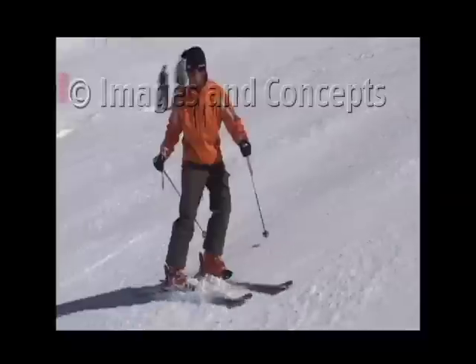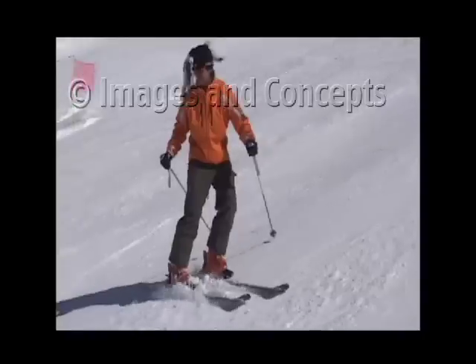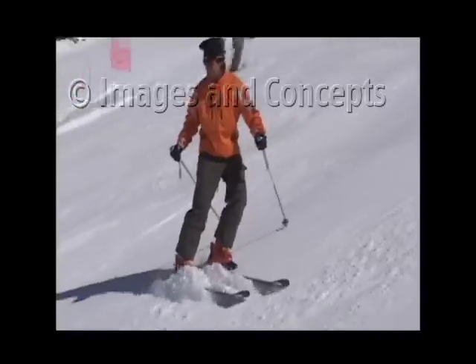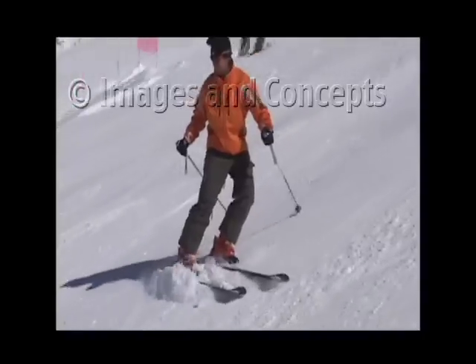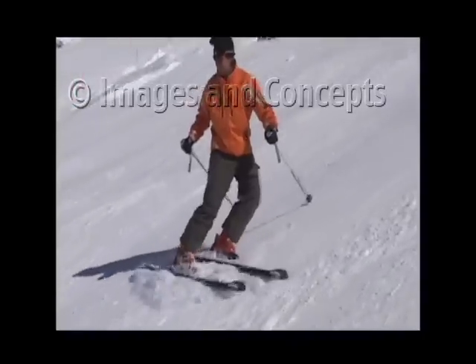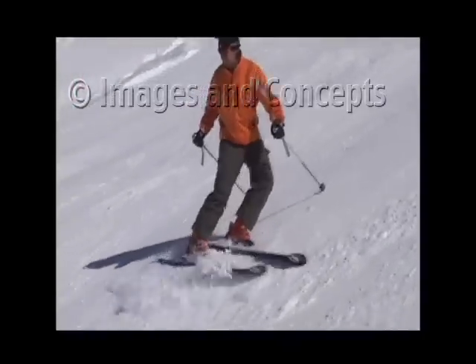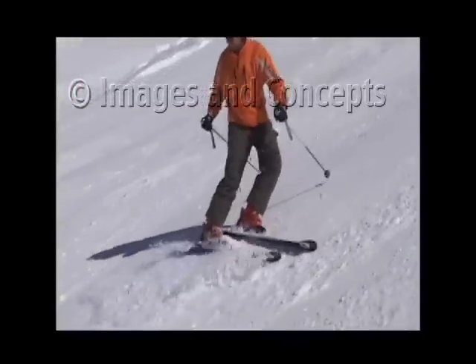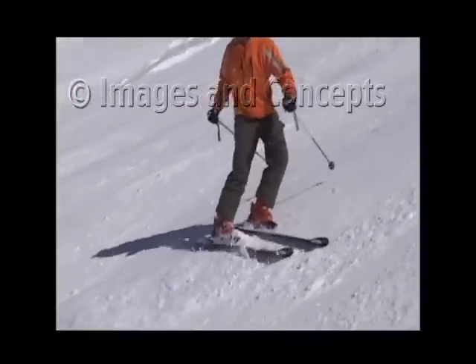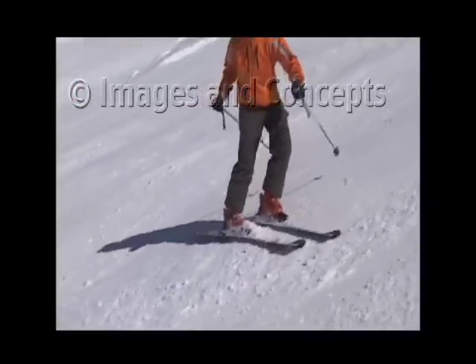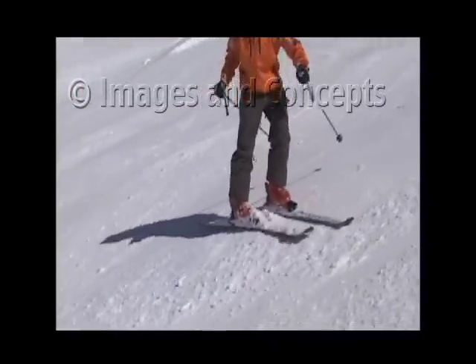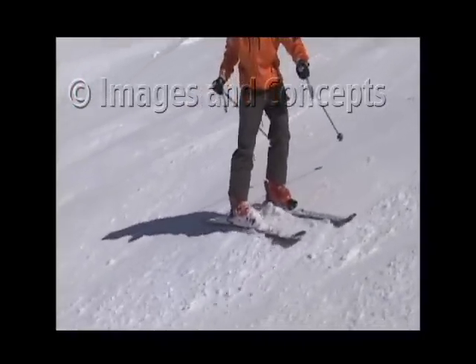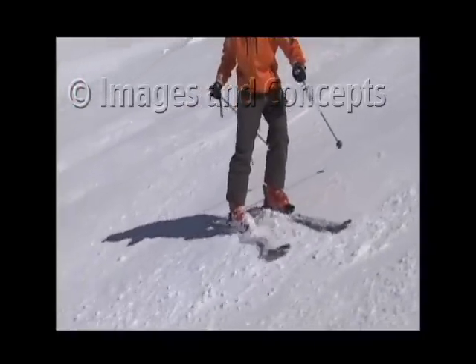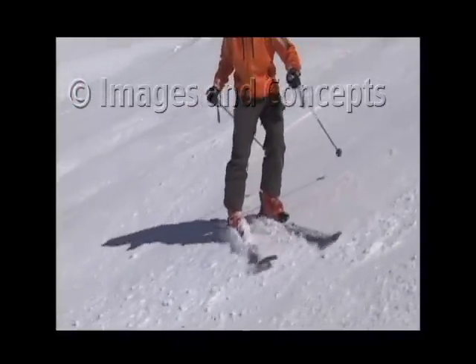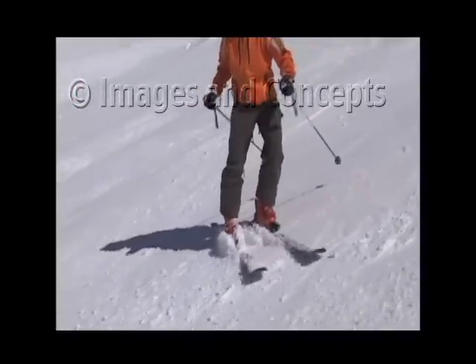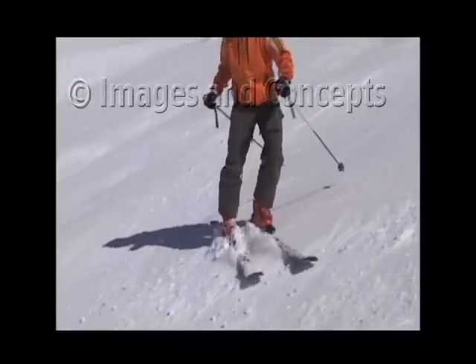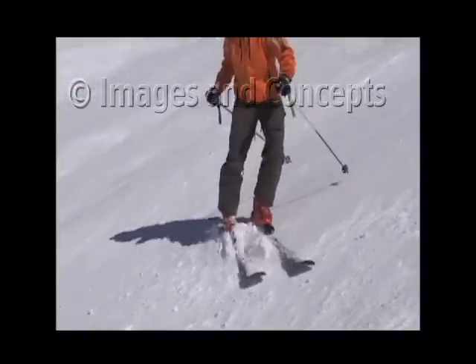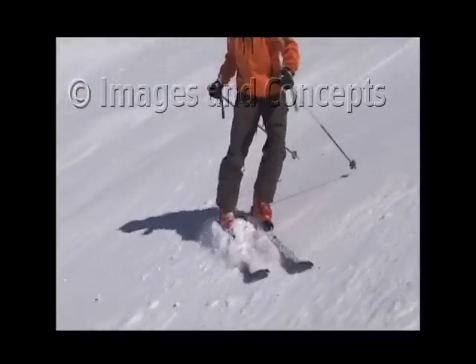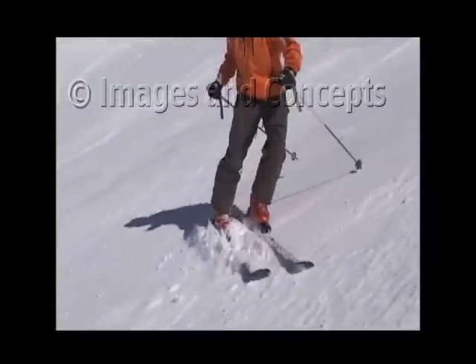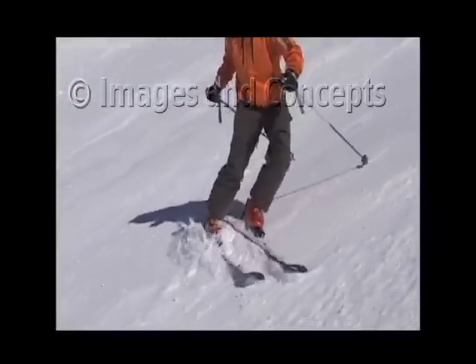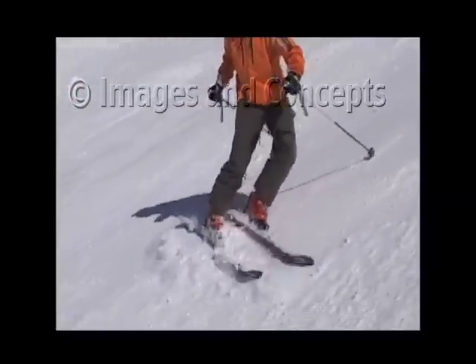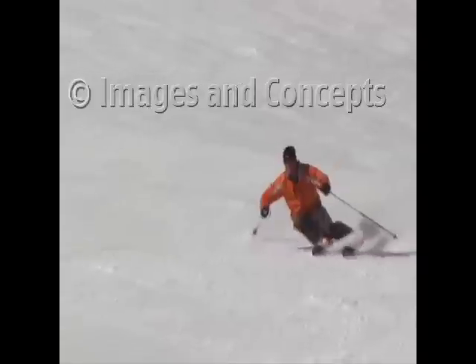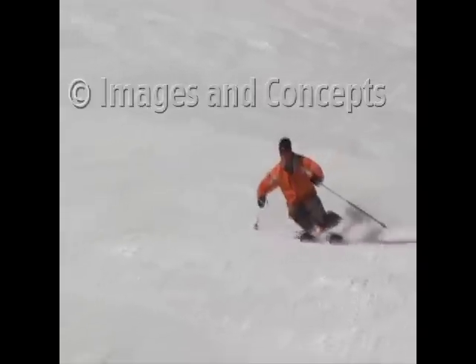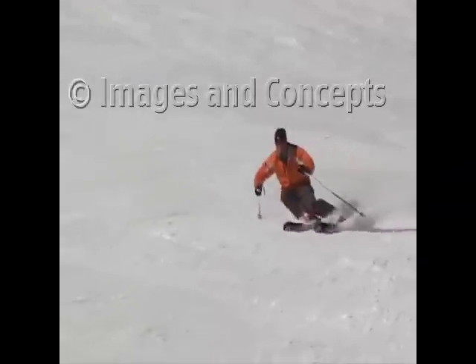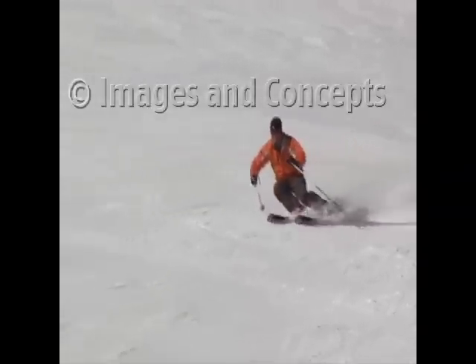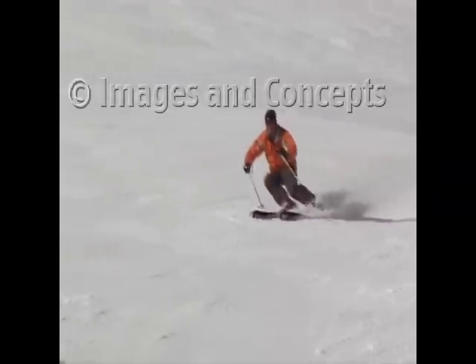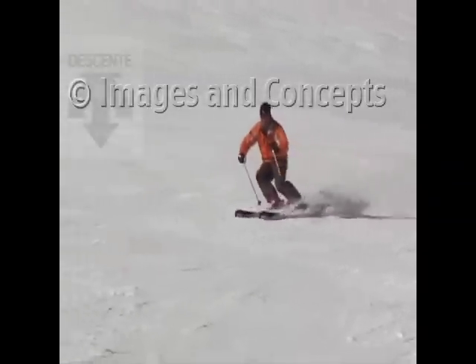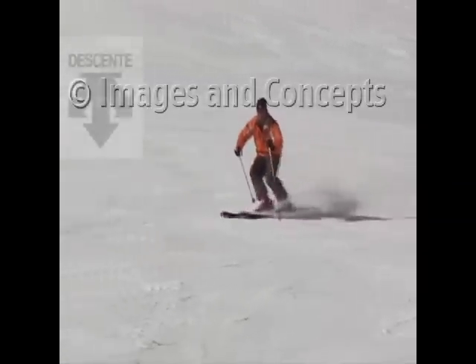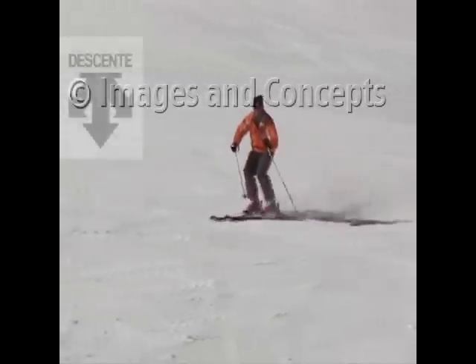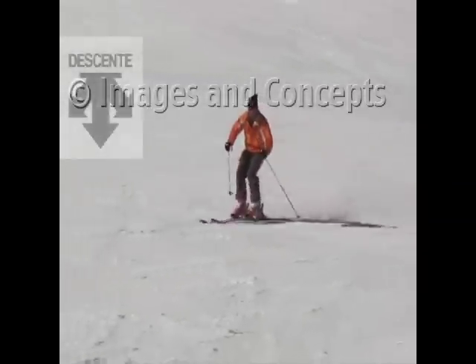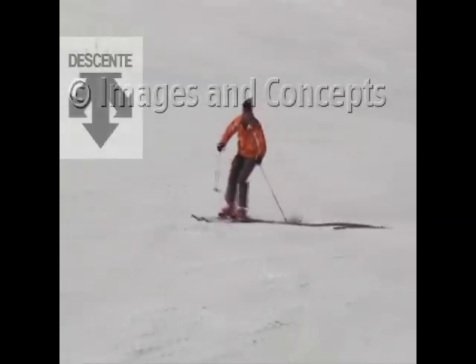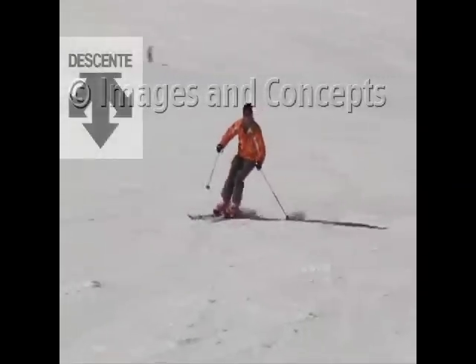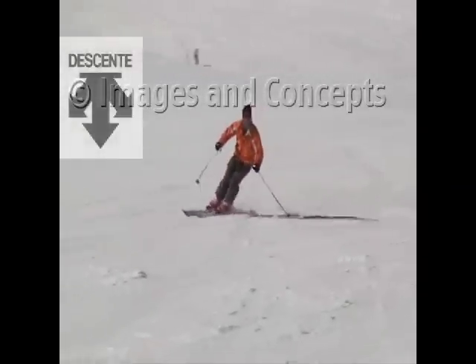Once you get a feel for it, you can get out and start to incorporate this into all areas of your skiing.